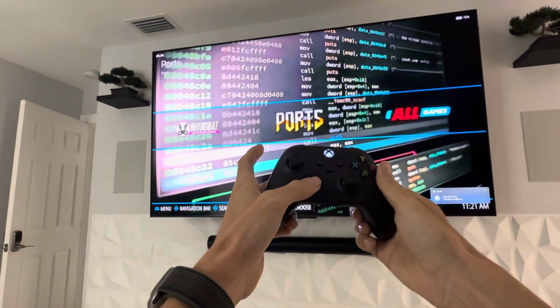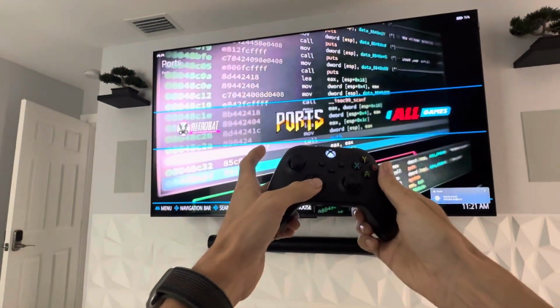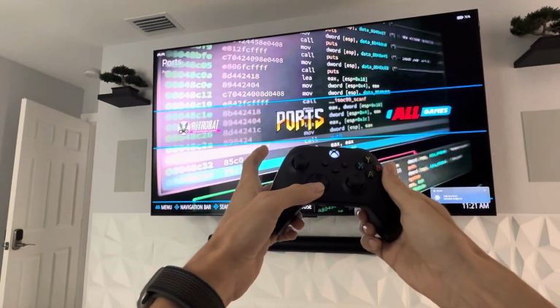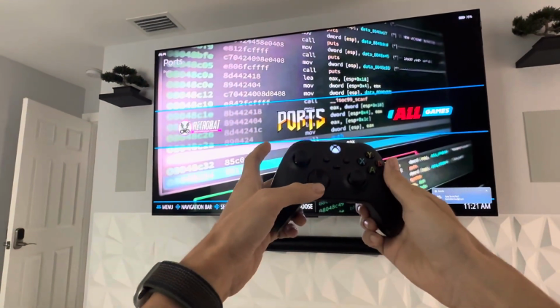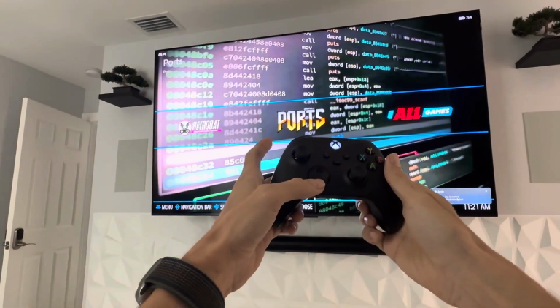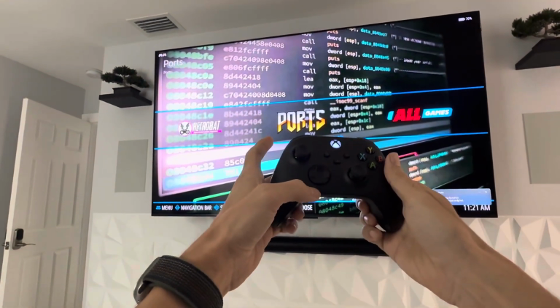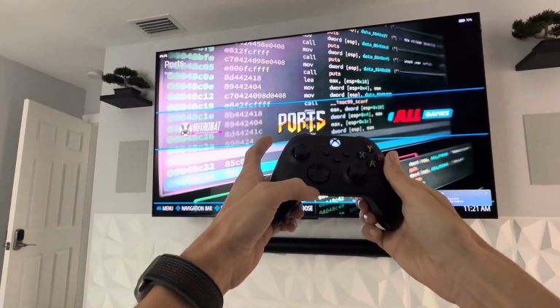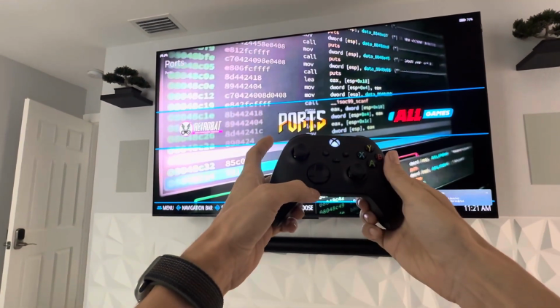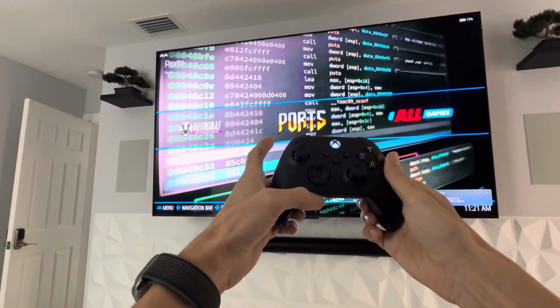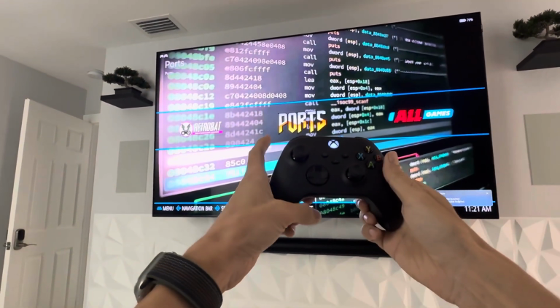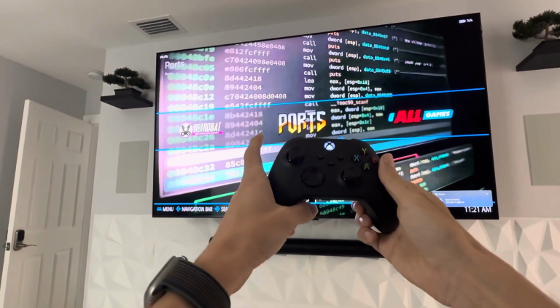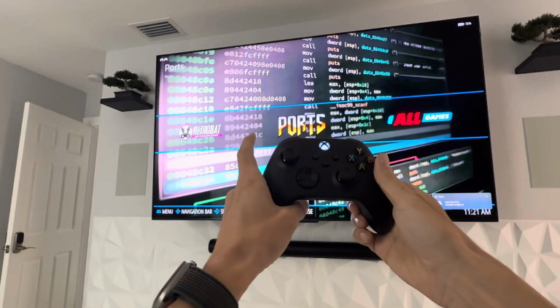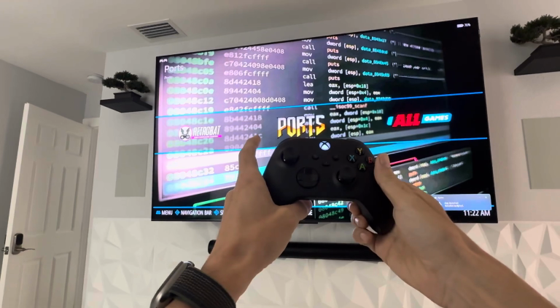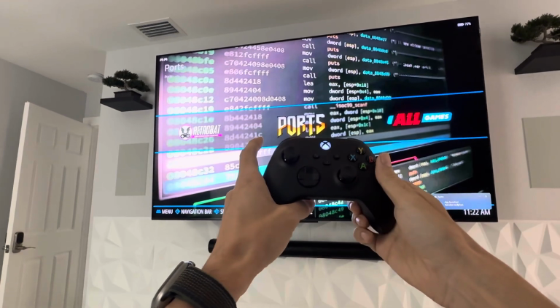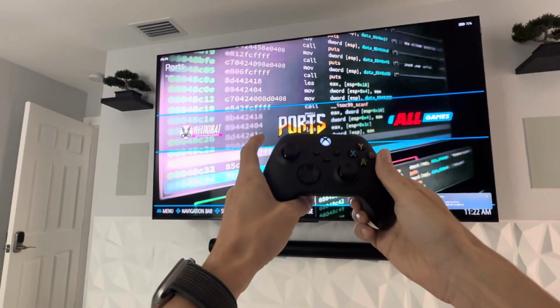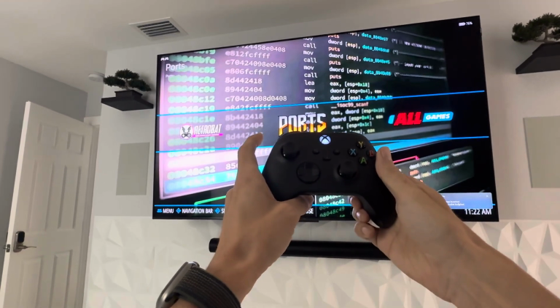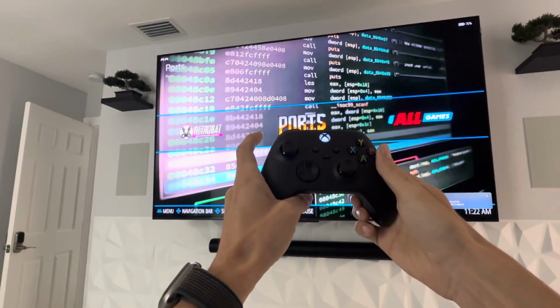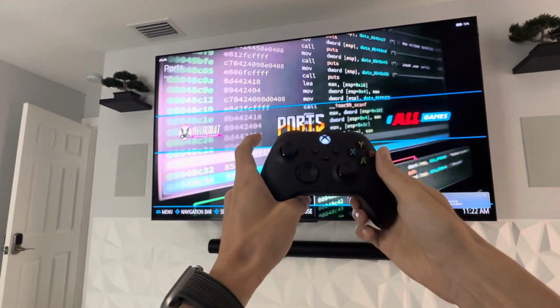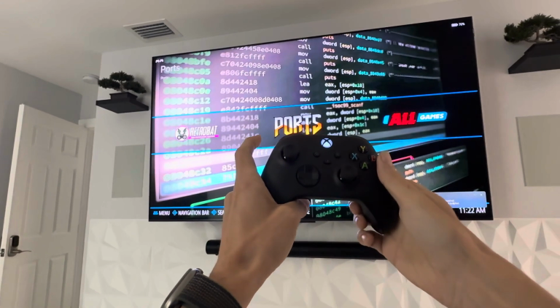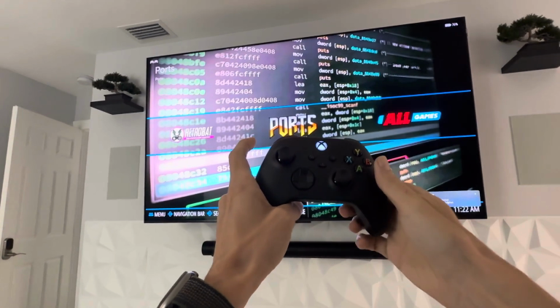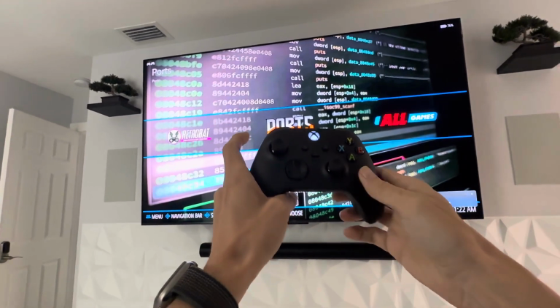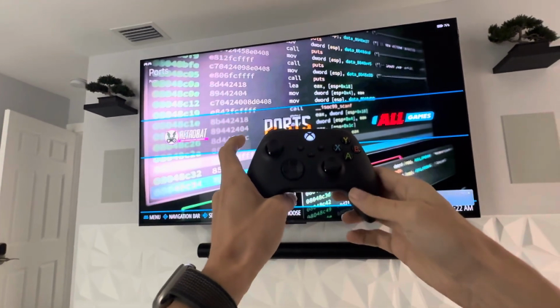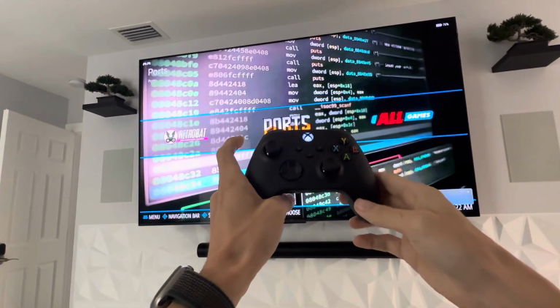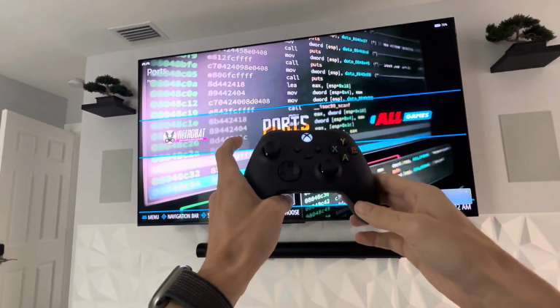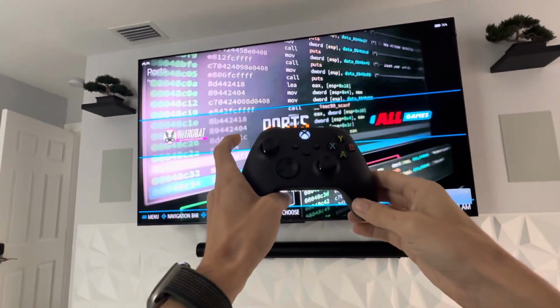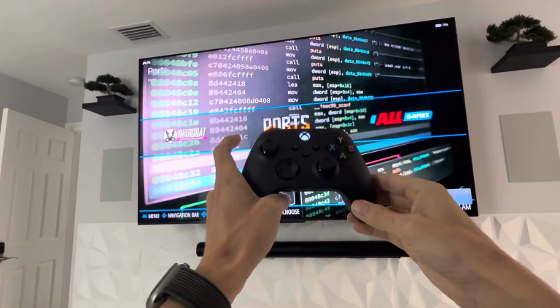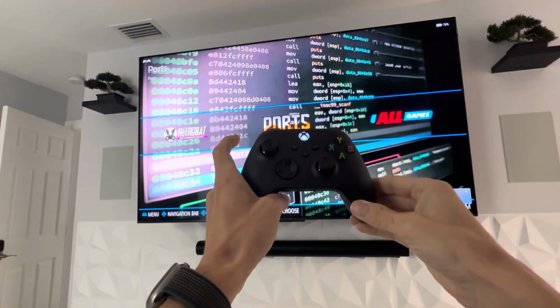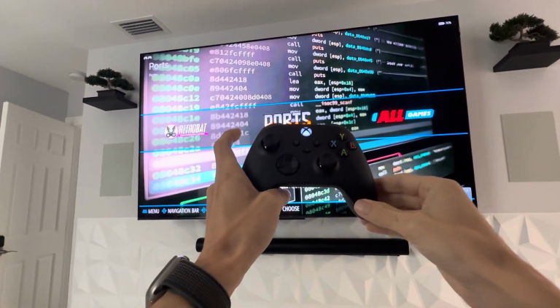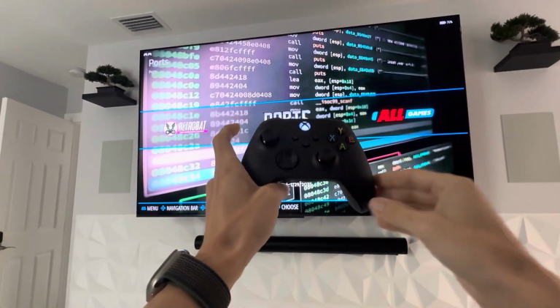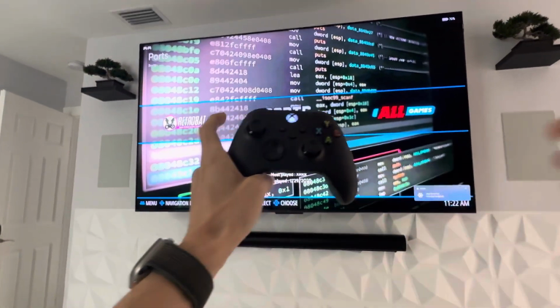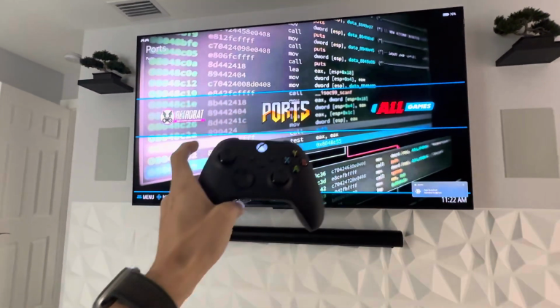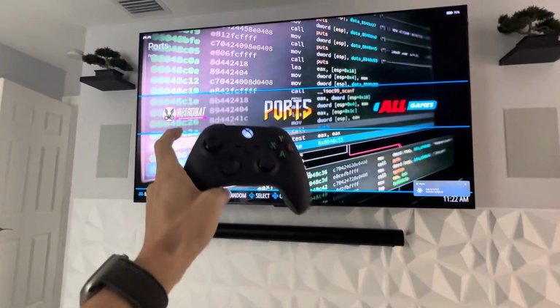I've tried remapping all the buttons, rebooting everything. I'm not sure what to troubleshoot next. I'm new at this — just set it up last night.